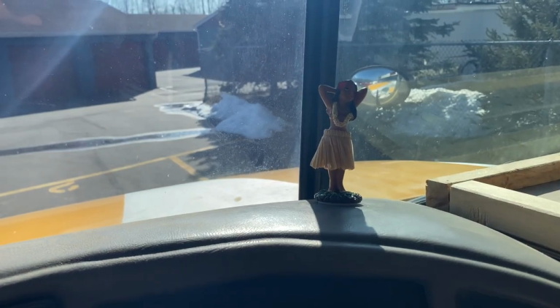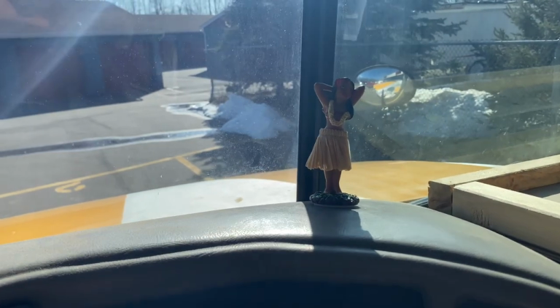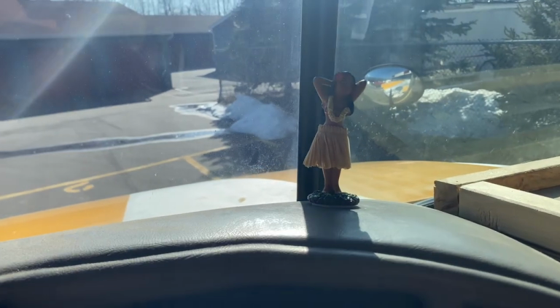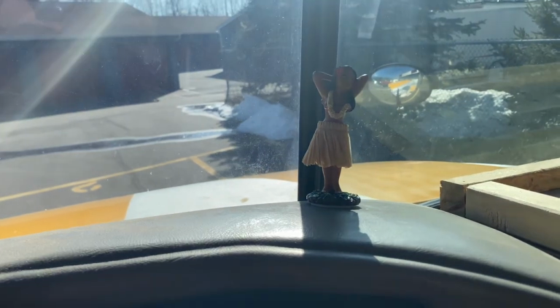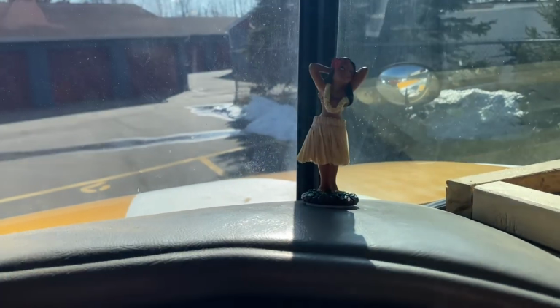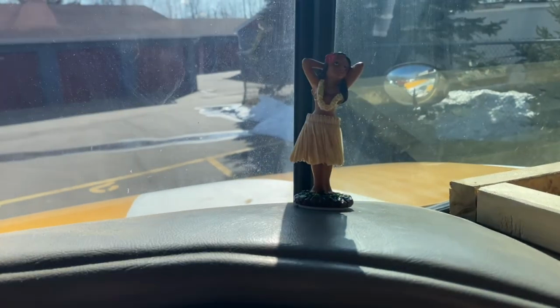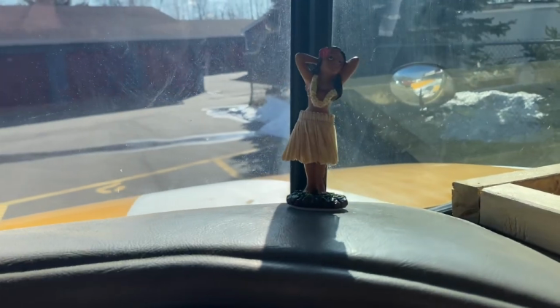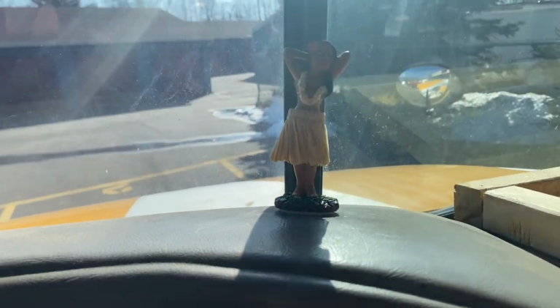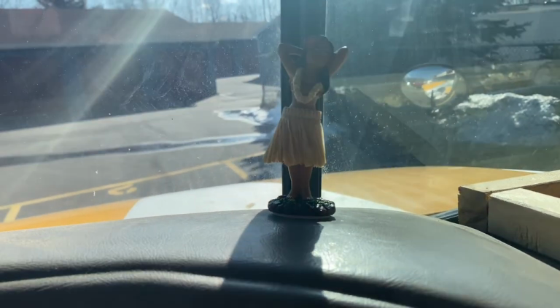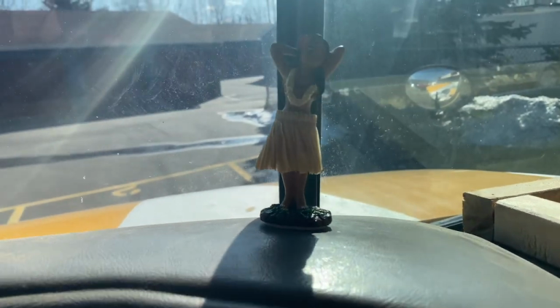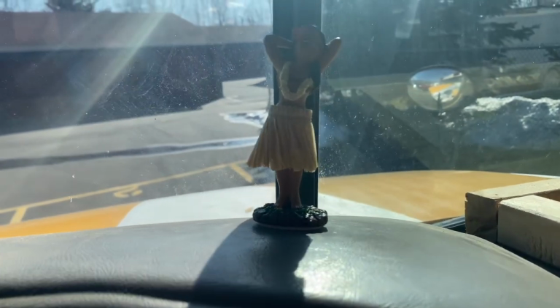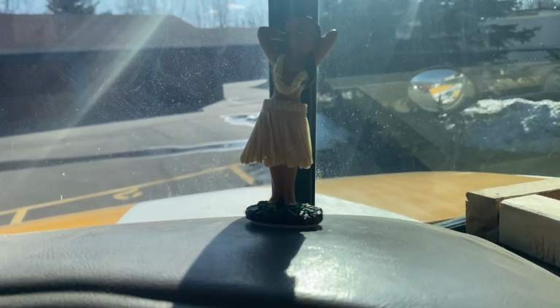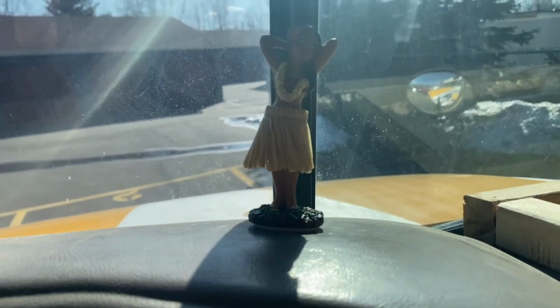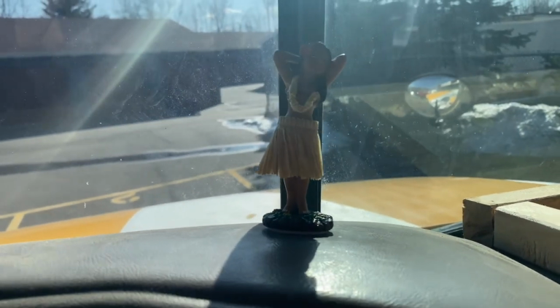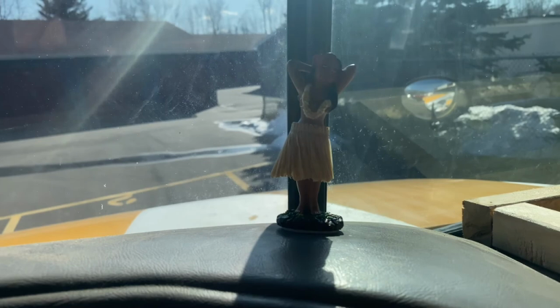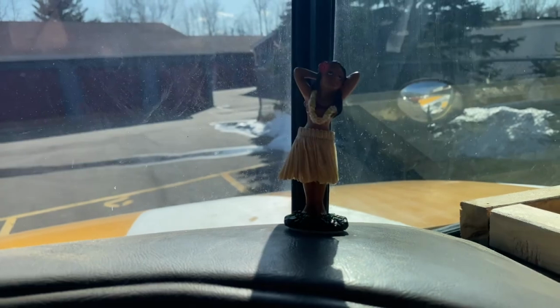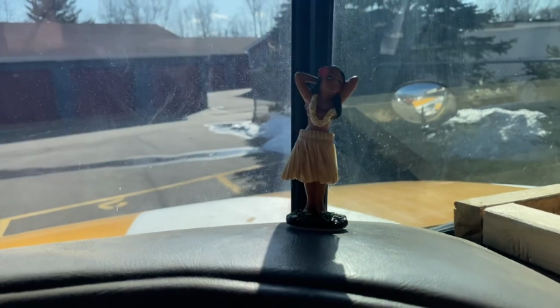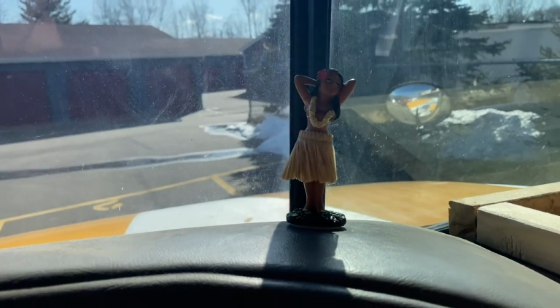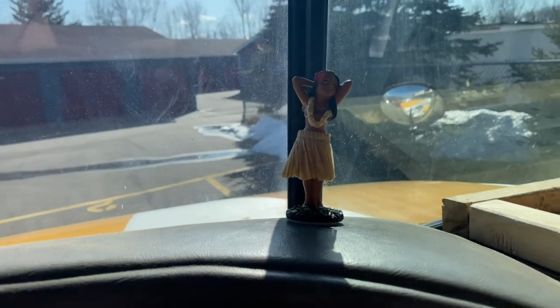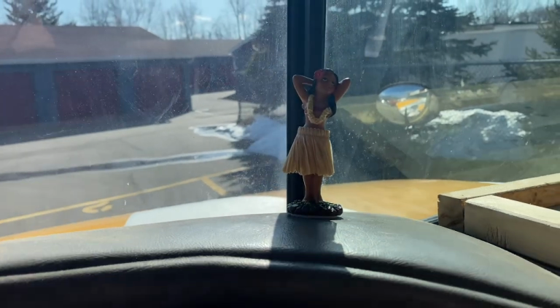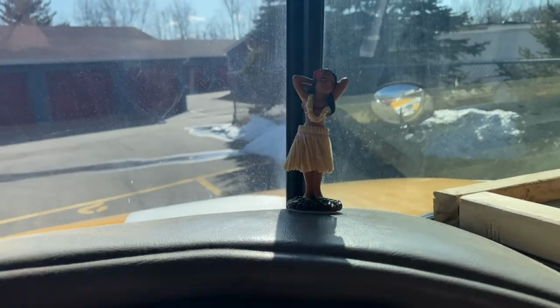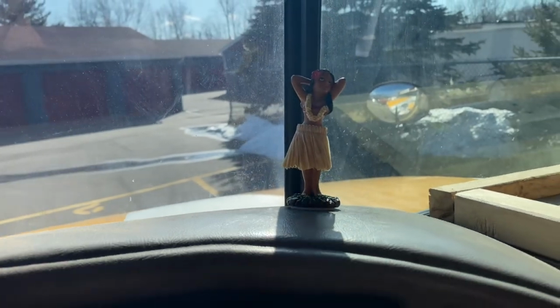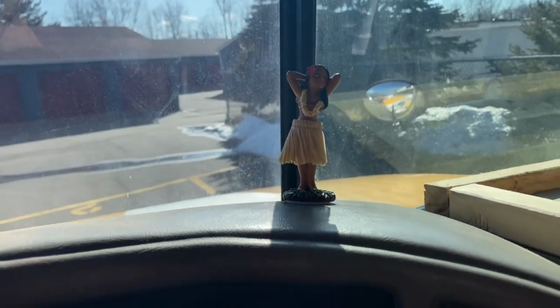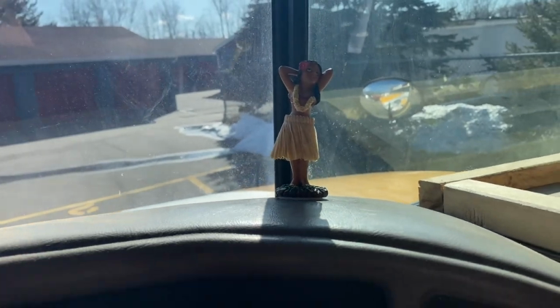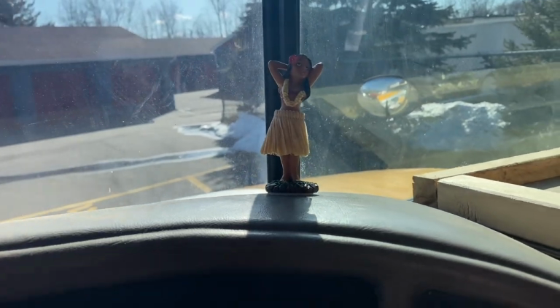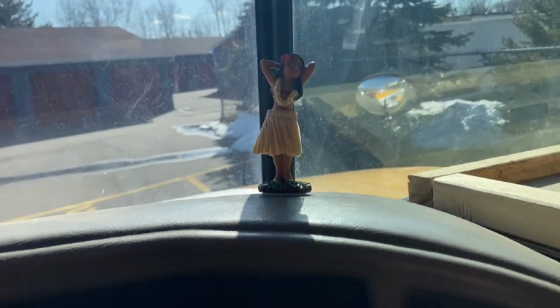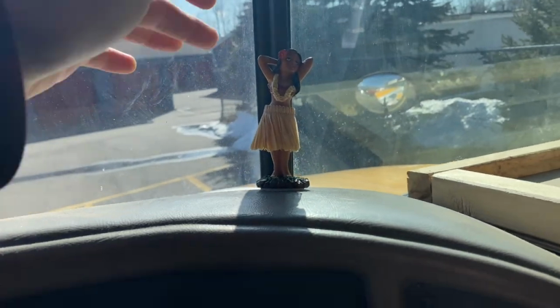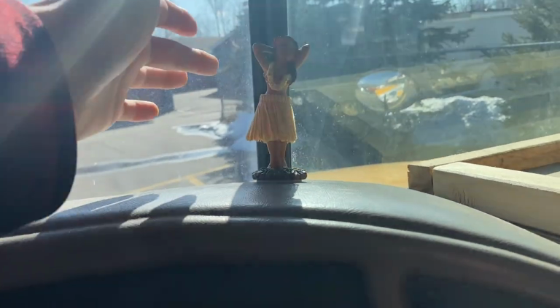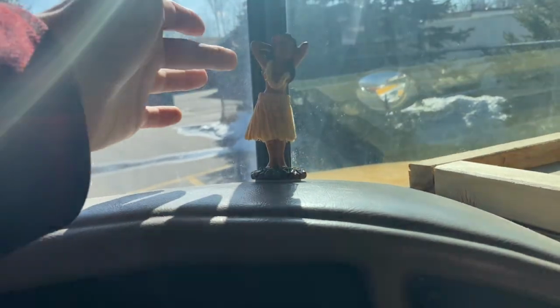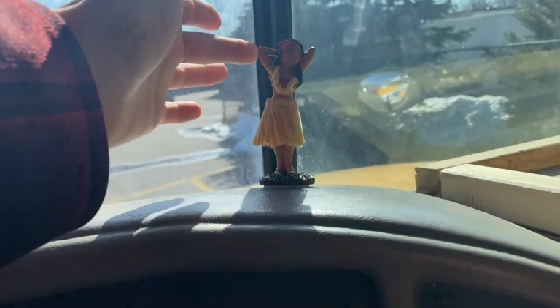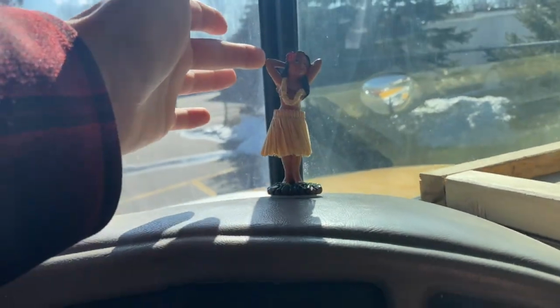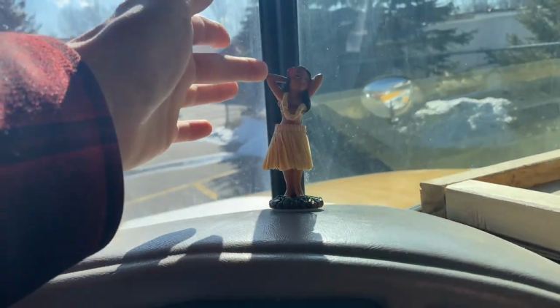Also added this little cutie — a hula girl just chilling on my dash.